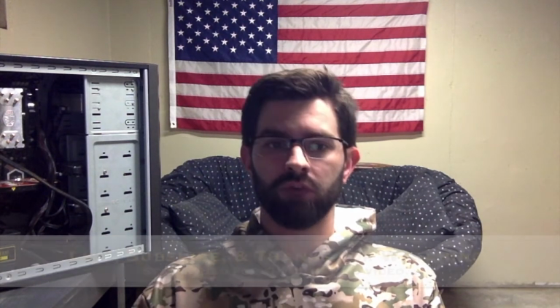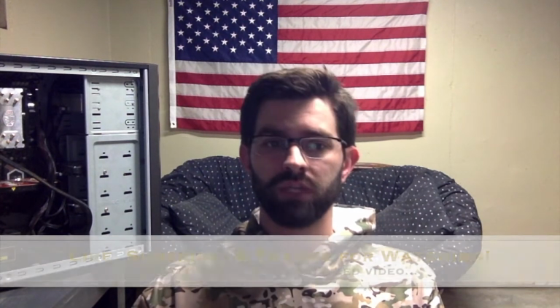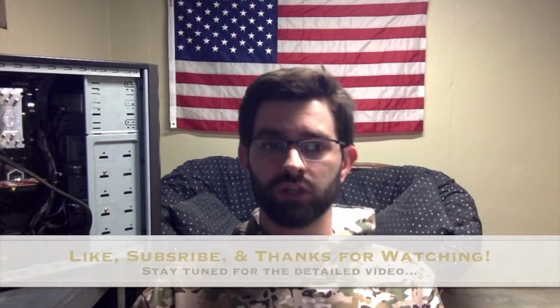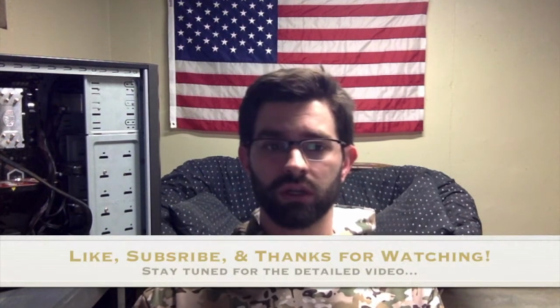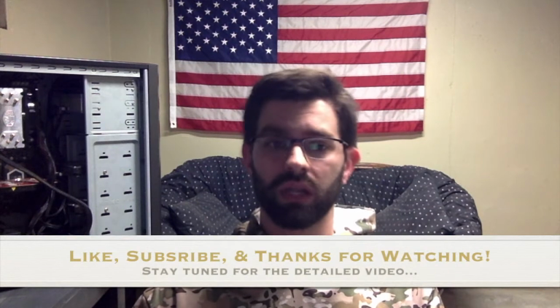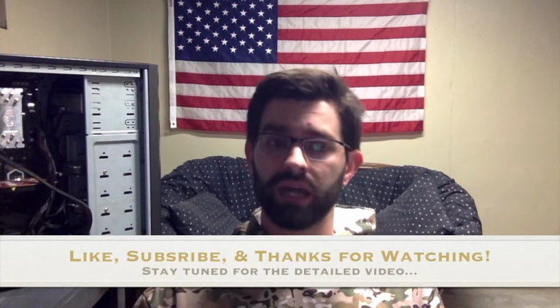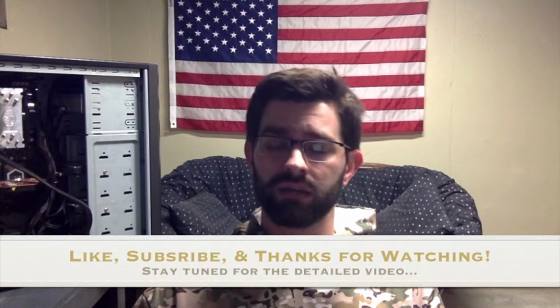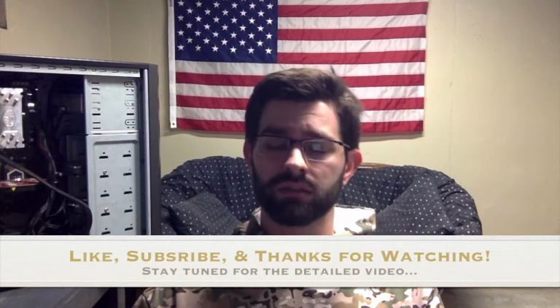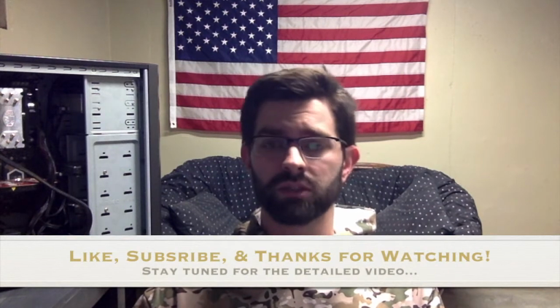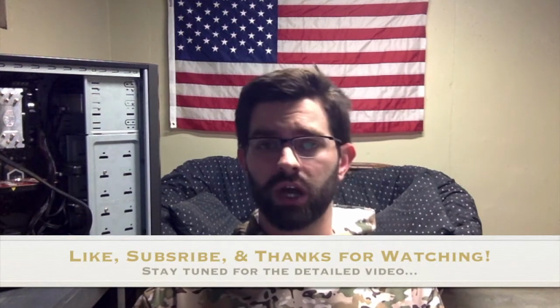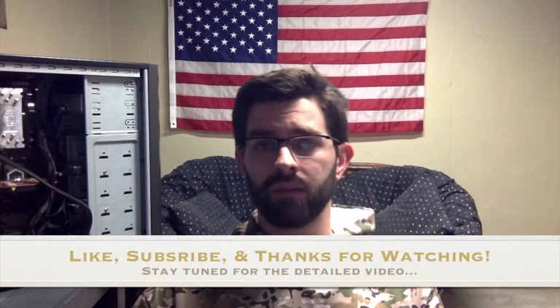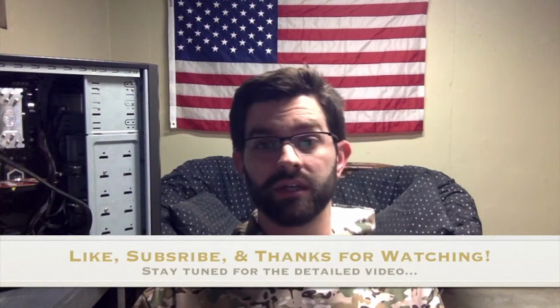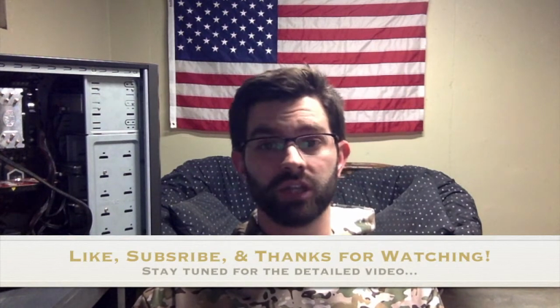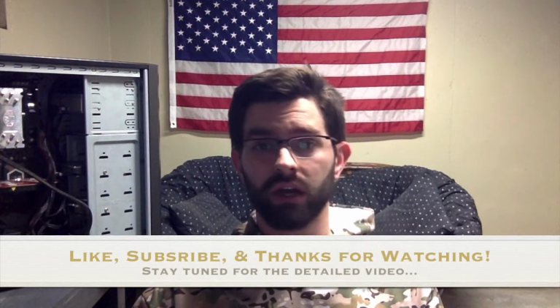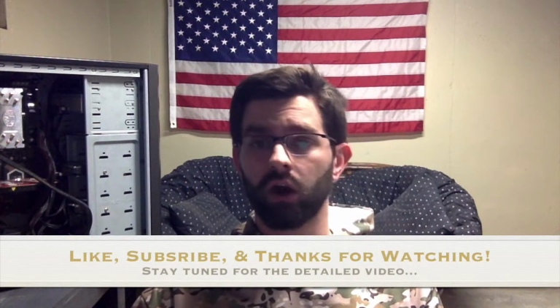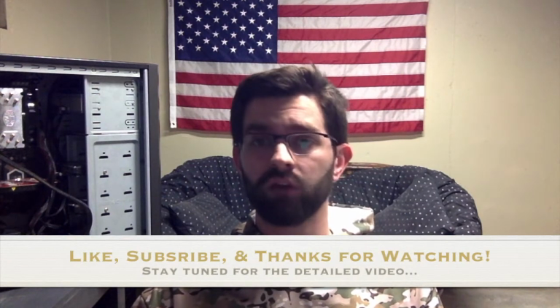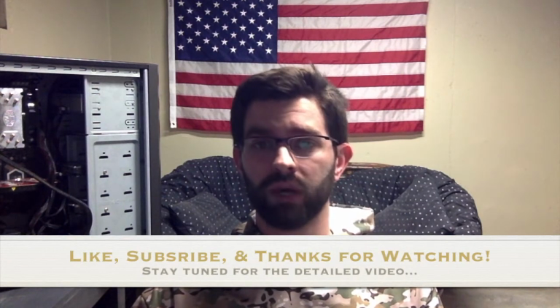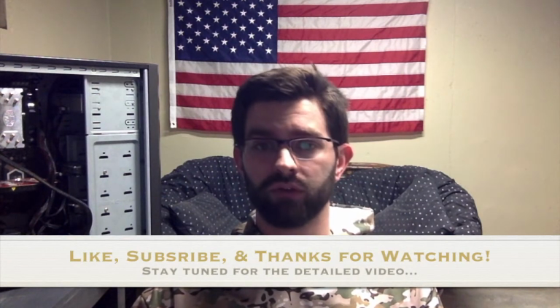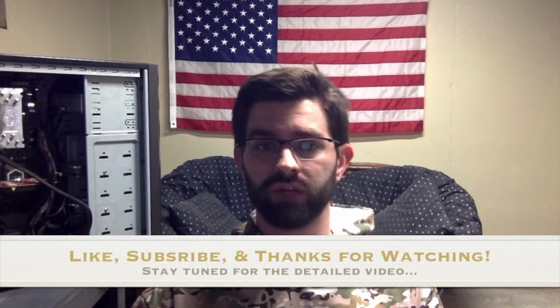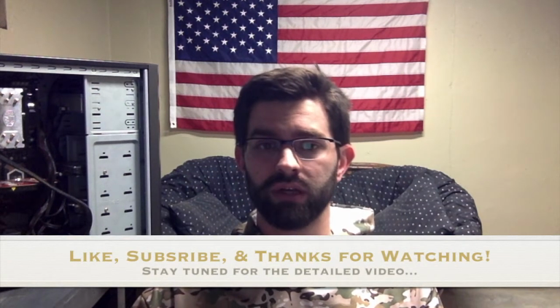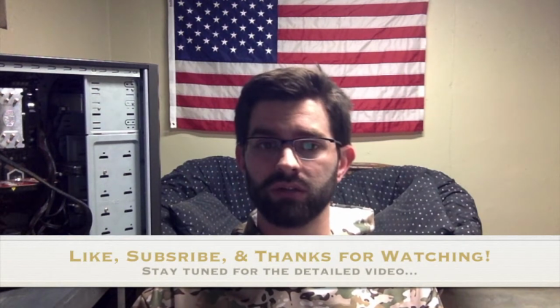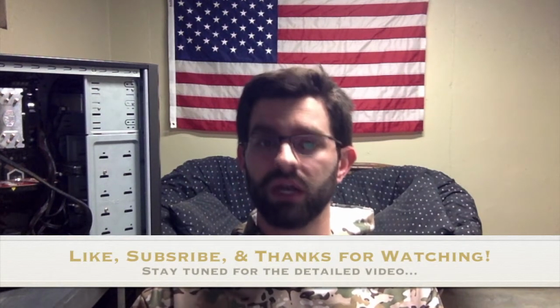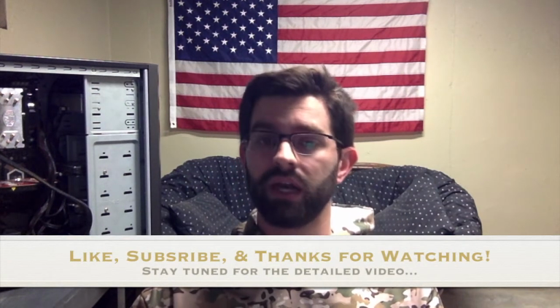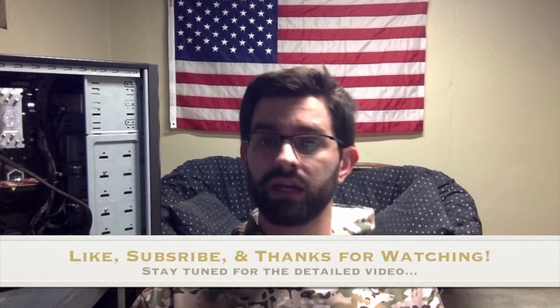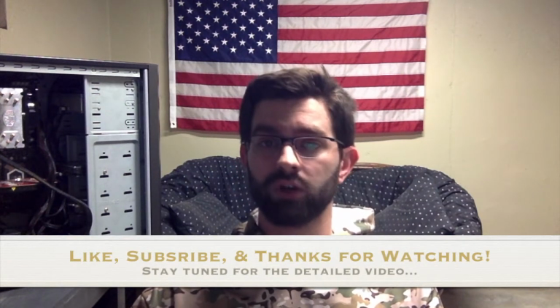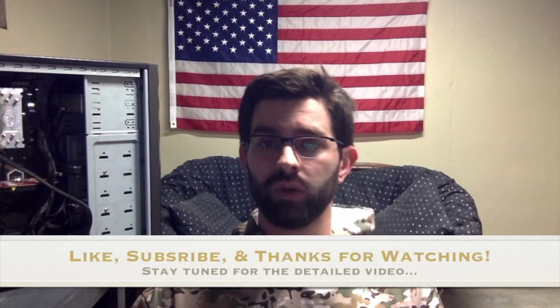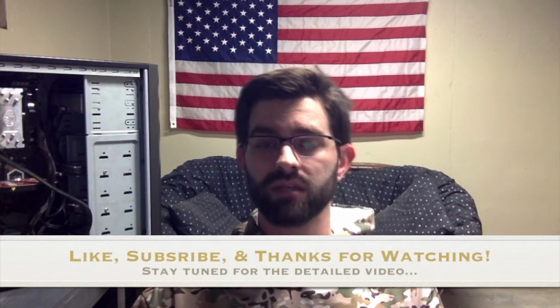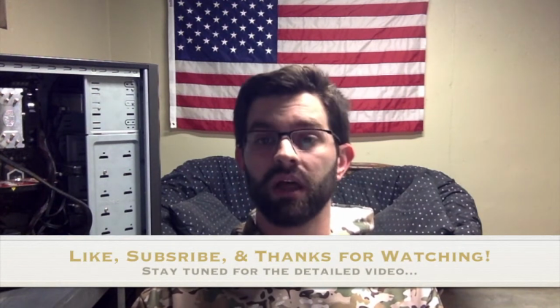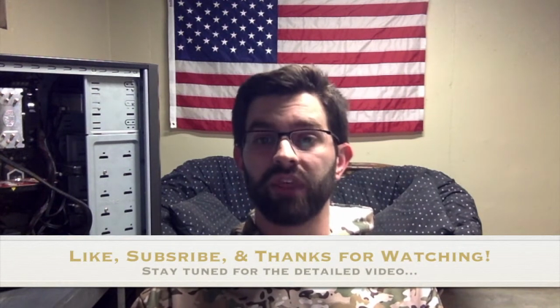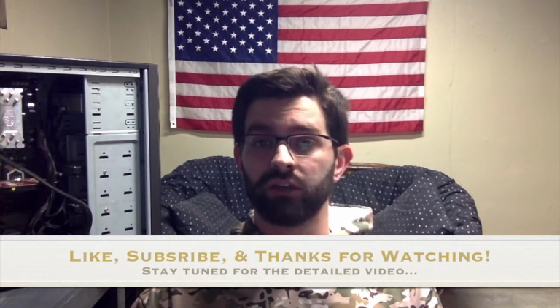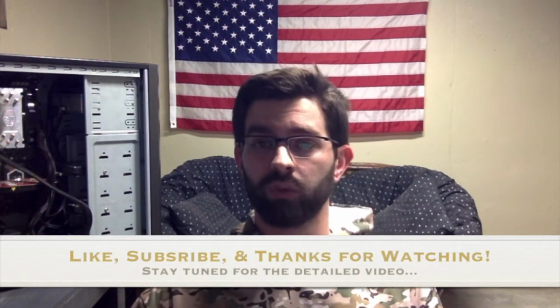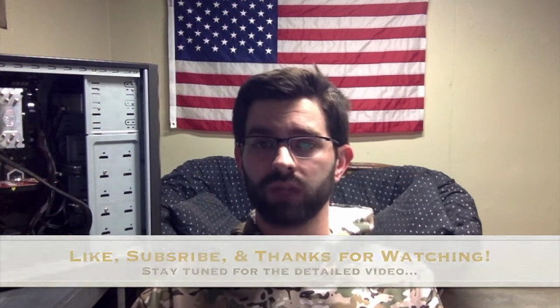Be sure to like, subscribe, and check out all of my other videos. And as always, thank you for watching.